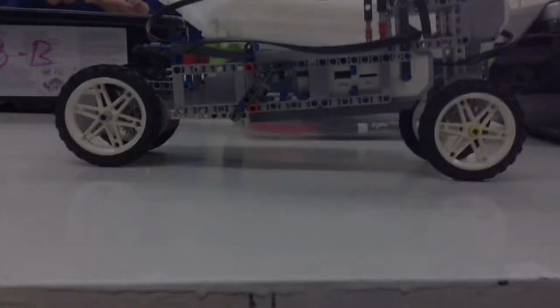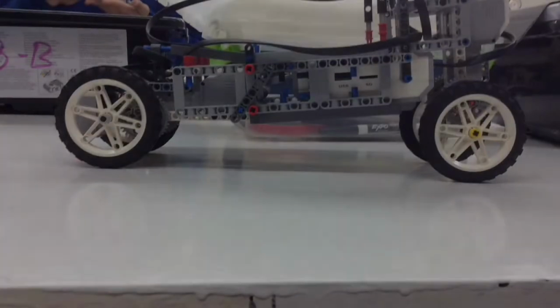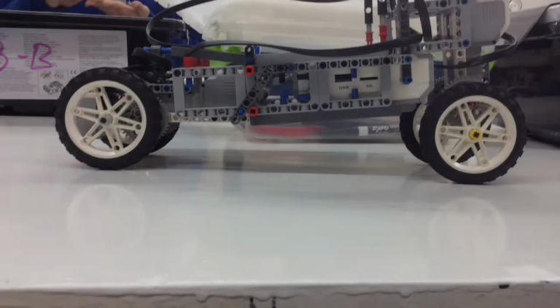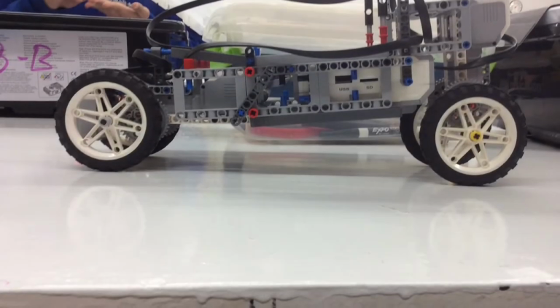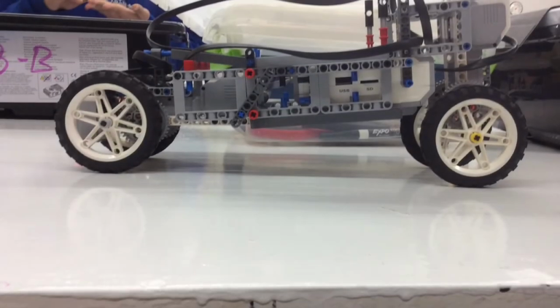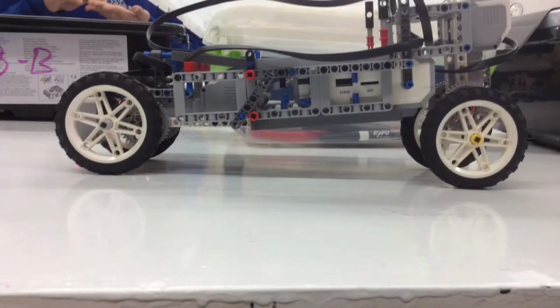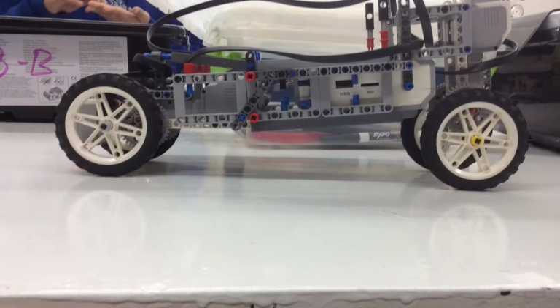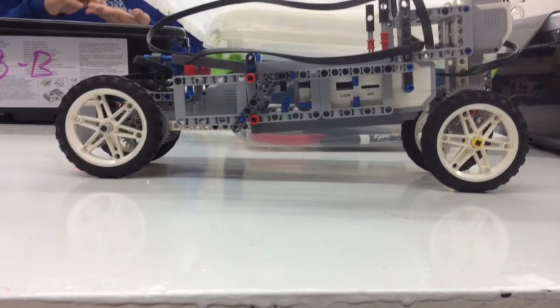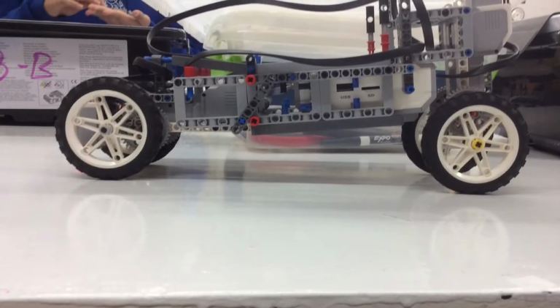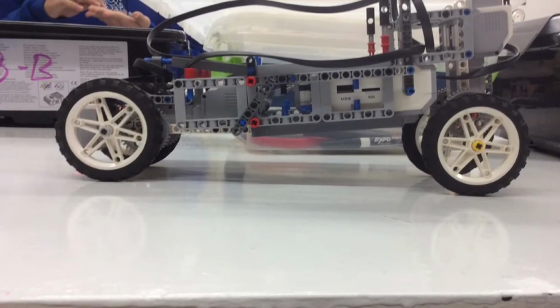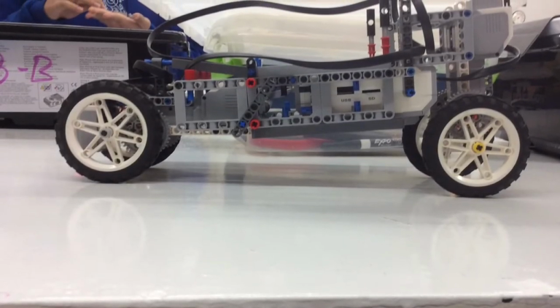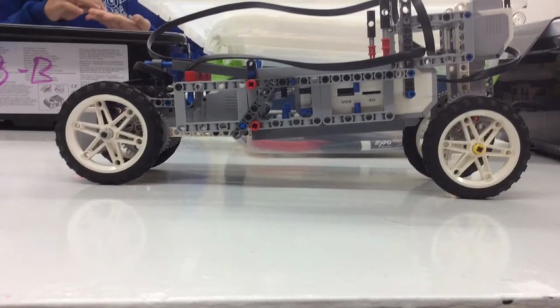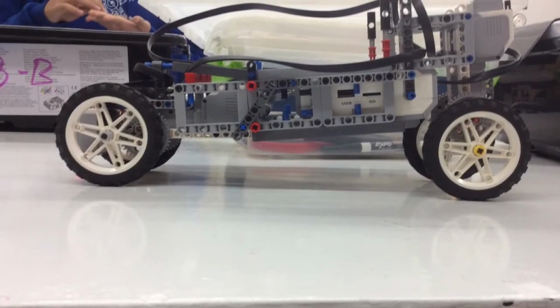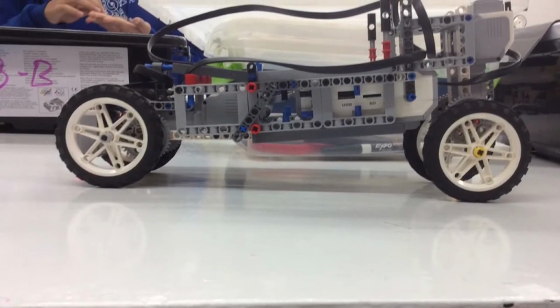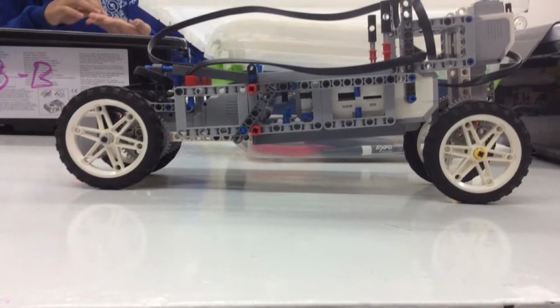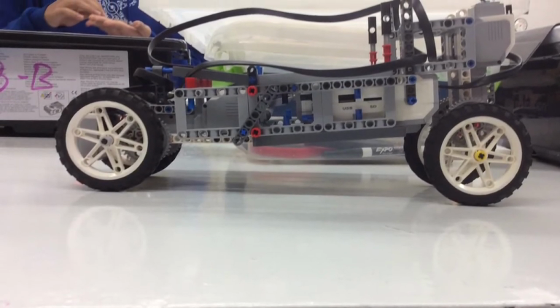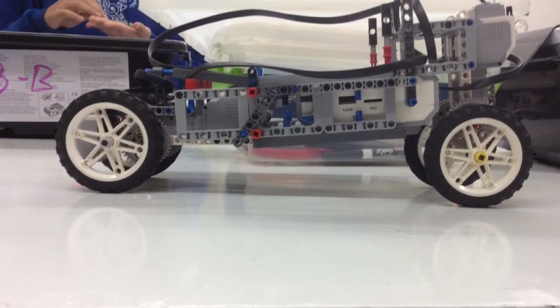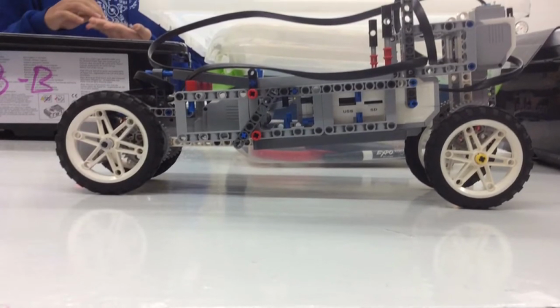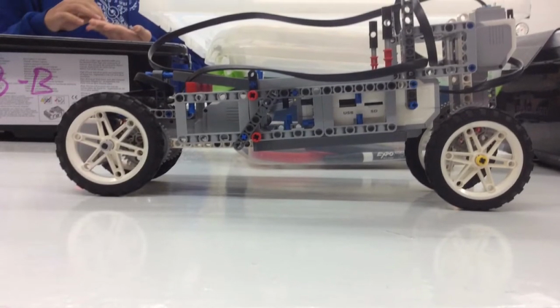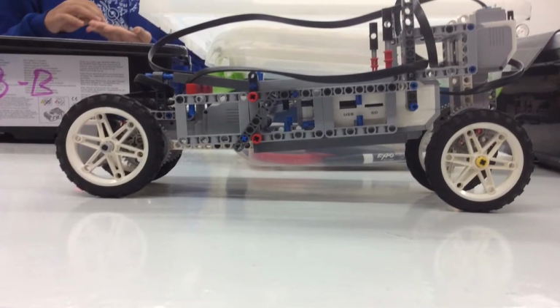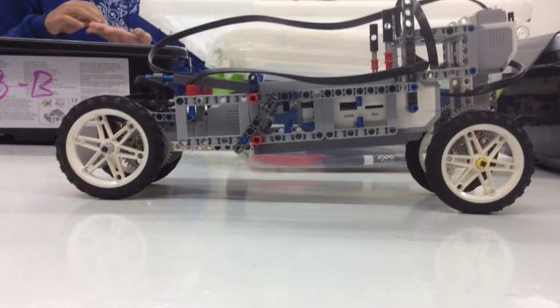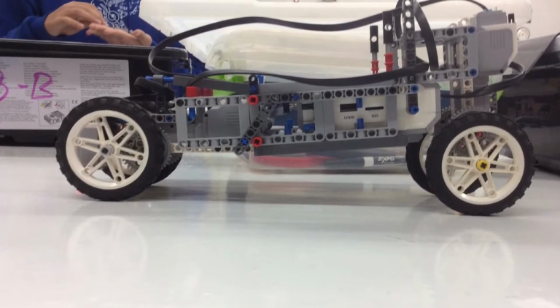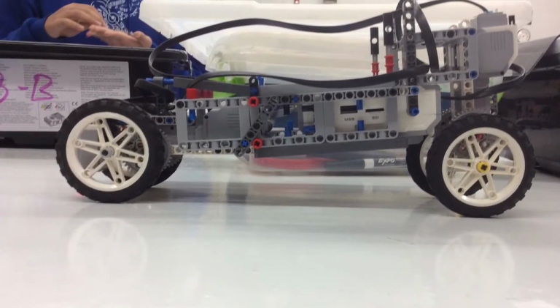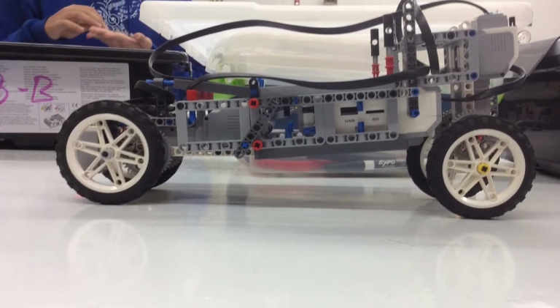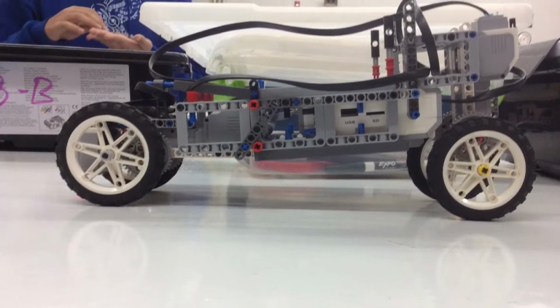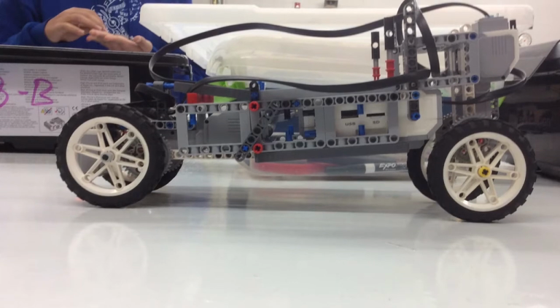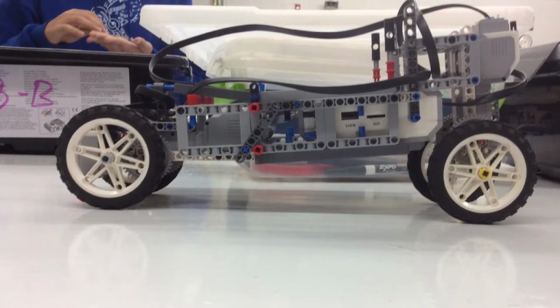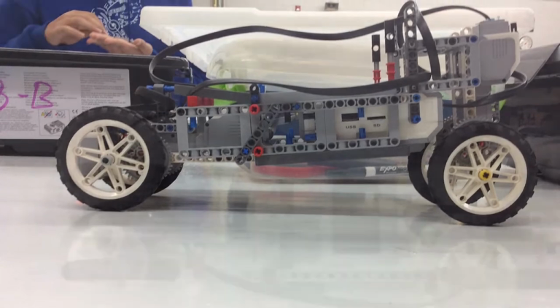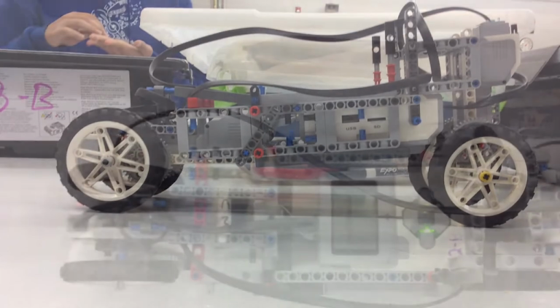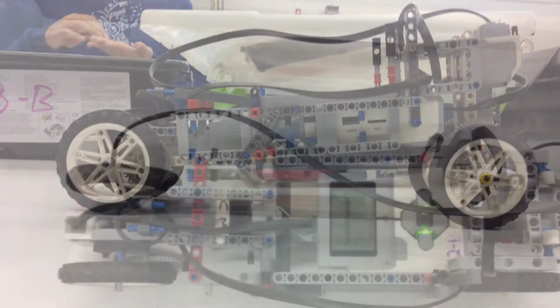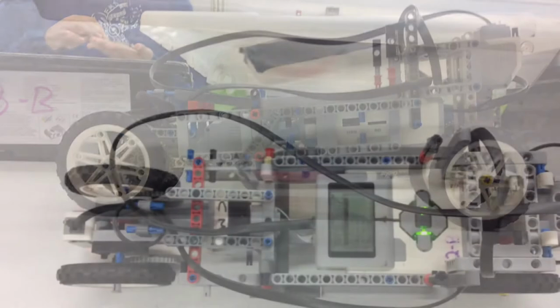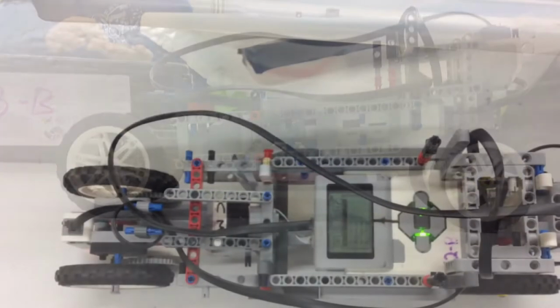Hi, my name is Lanika. Hi, my name is Colin. And this is our Drag Racer.